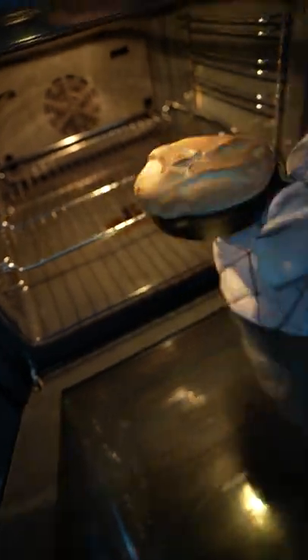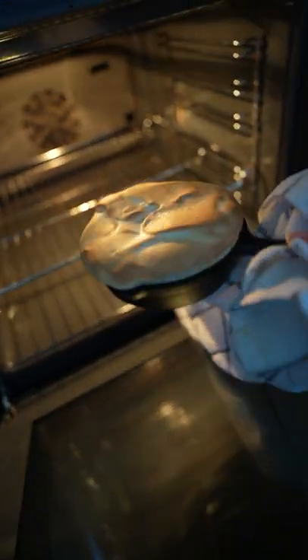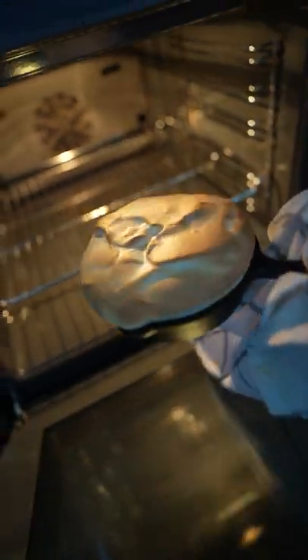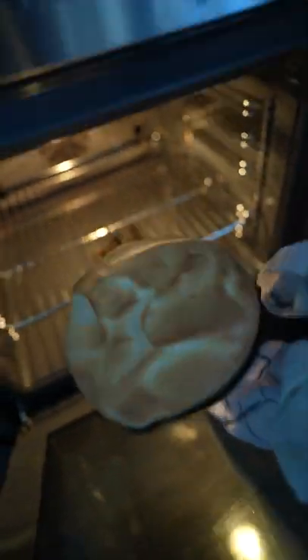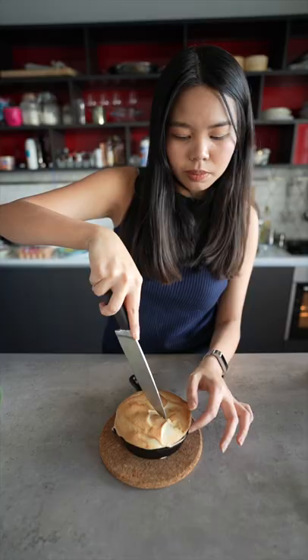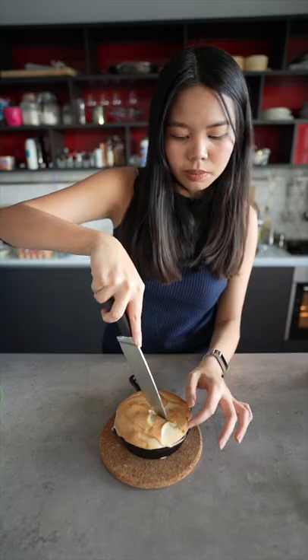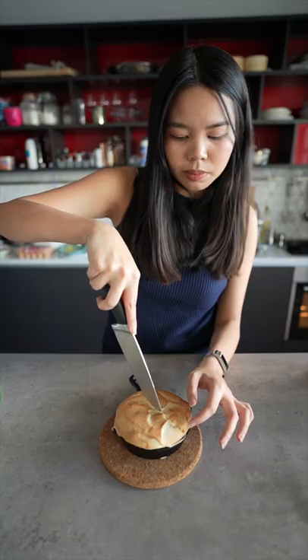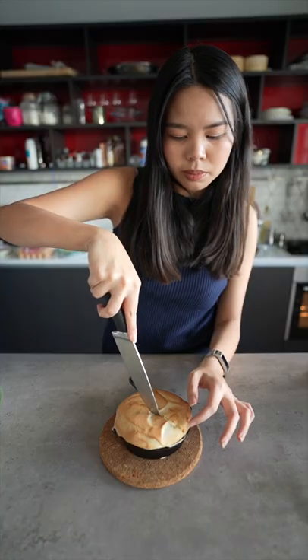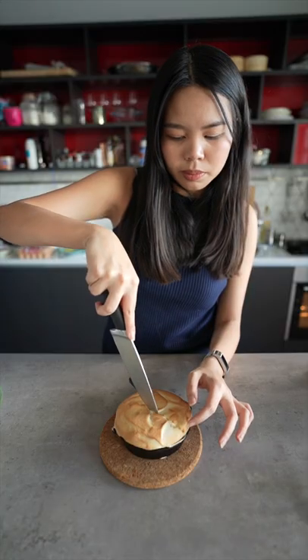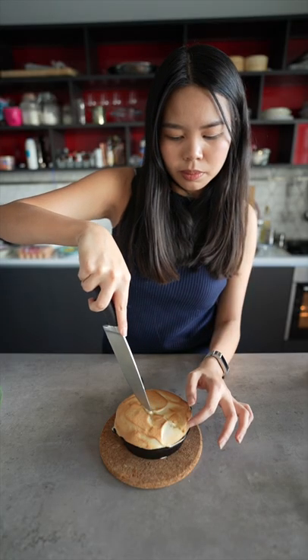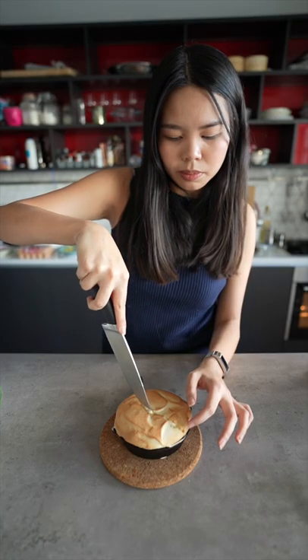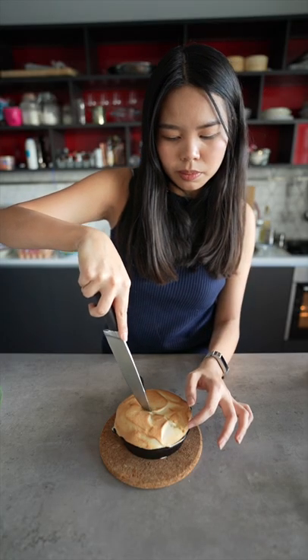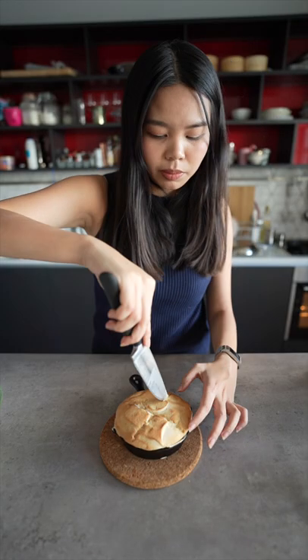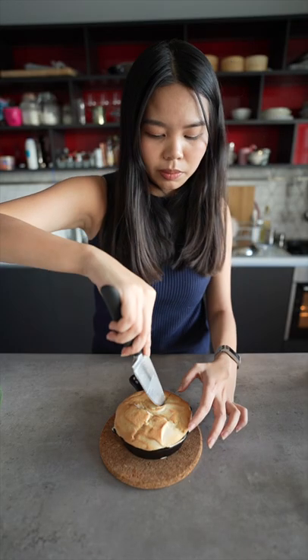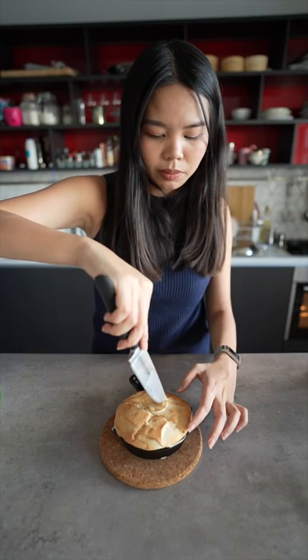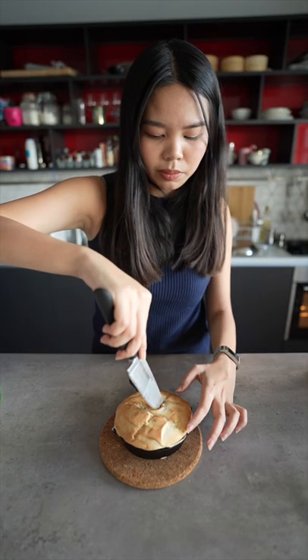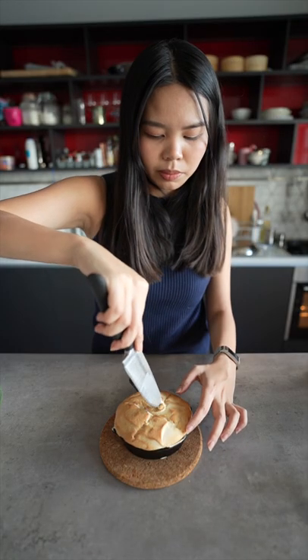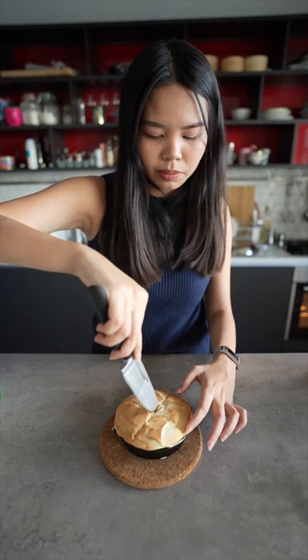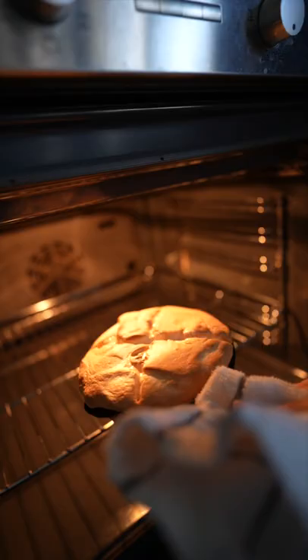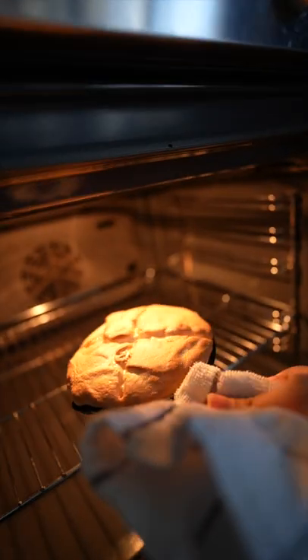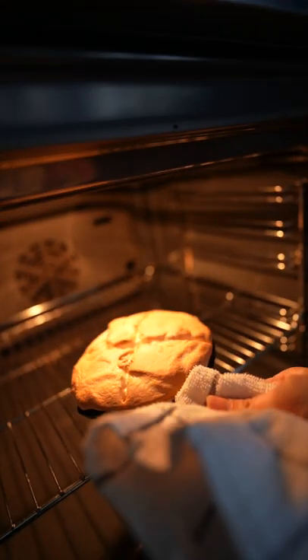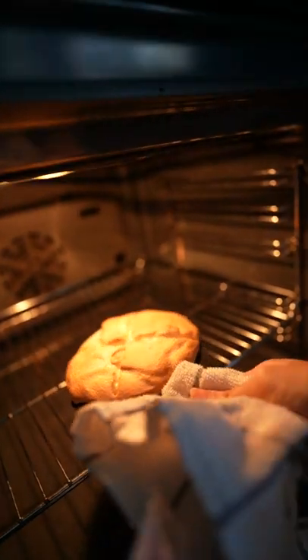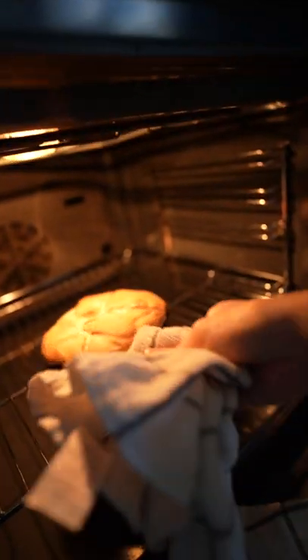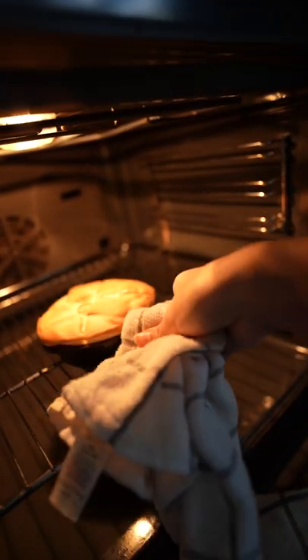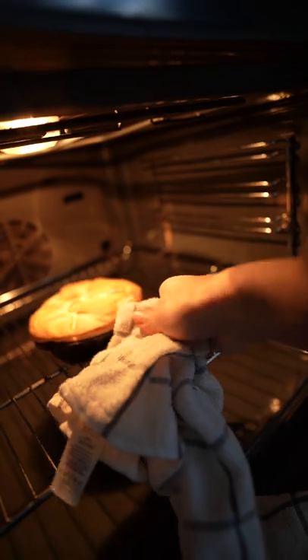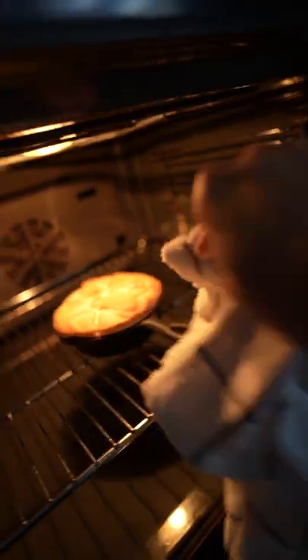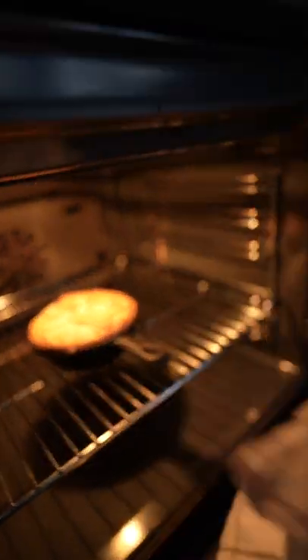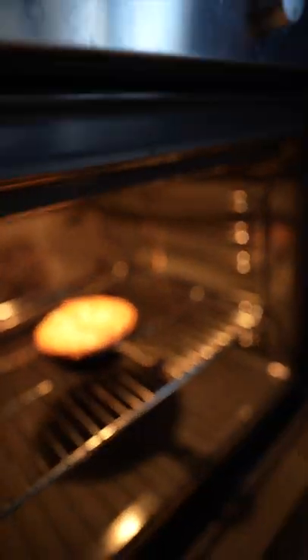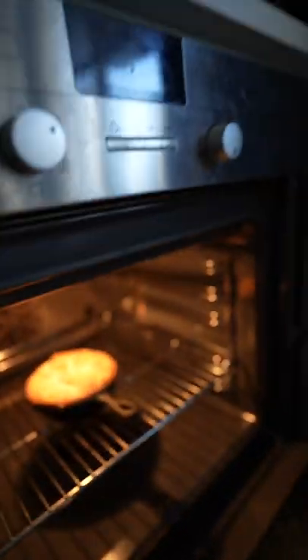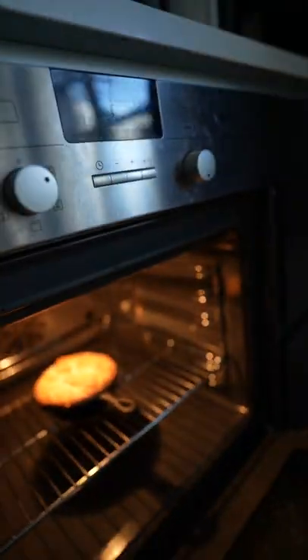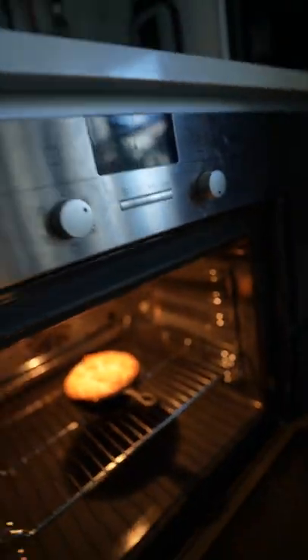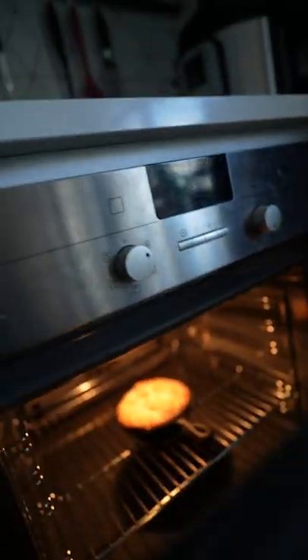Remove the pancake from the oven, cut across on a surface, then return it to the oven and bake for another 10 minutes.